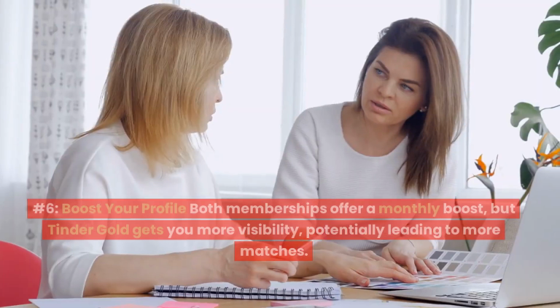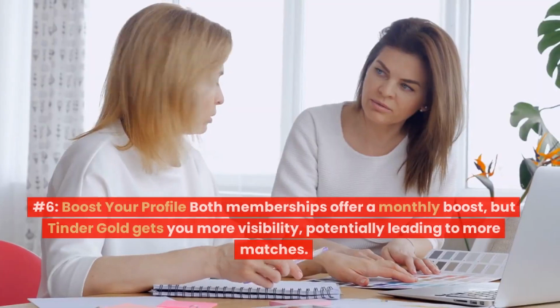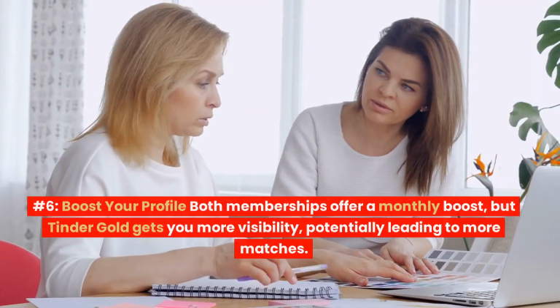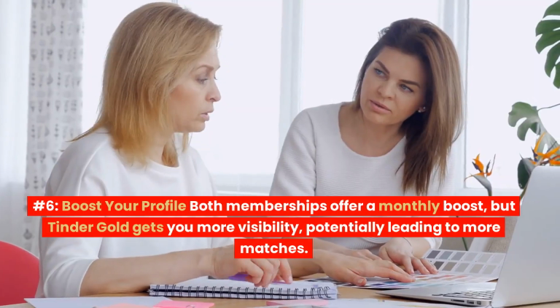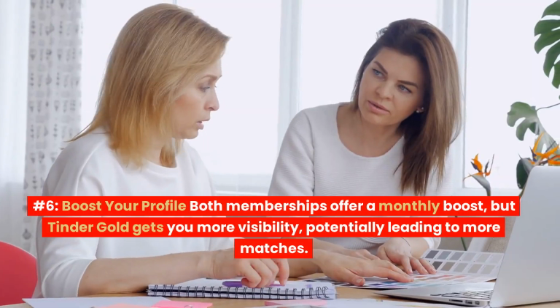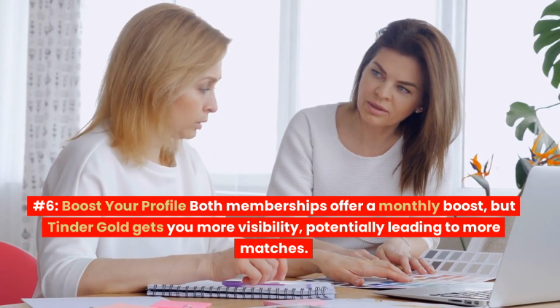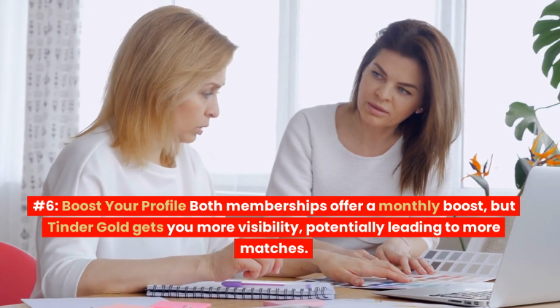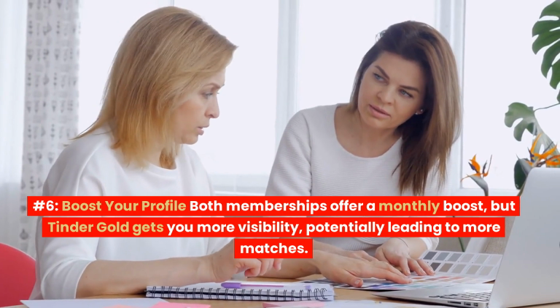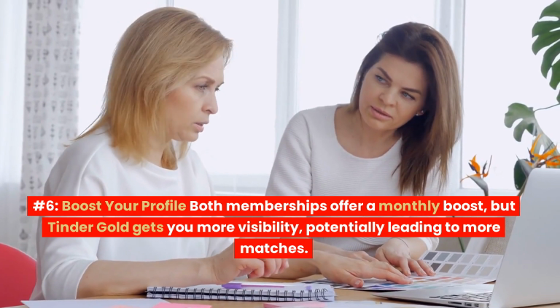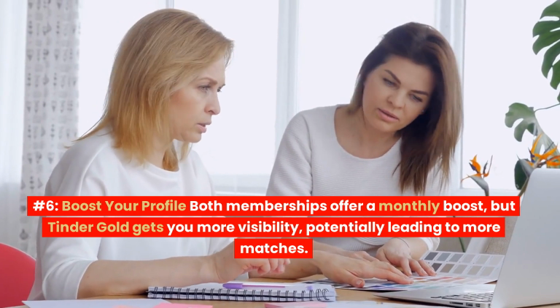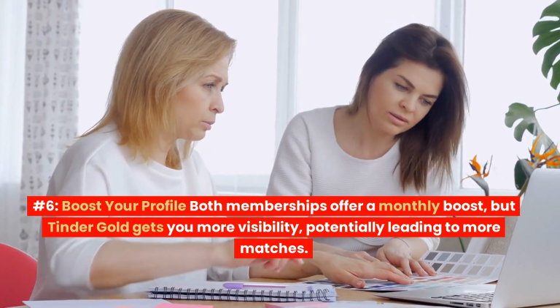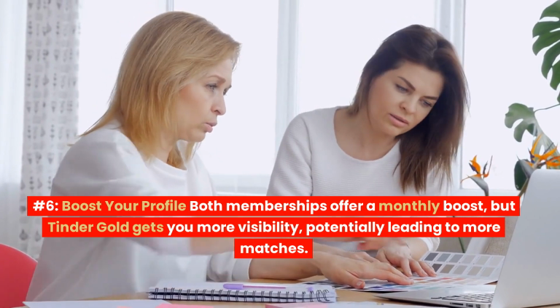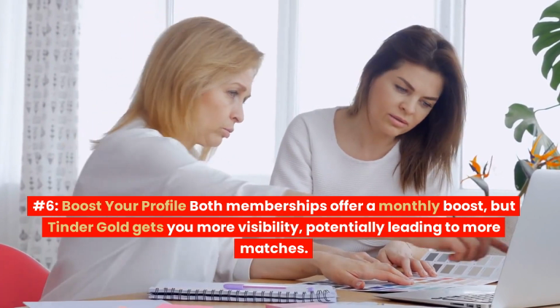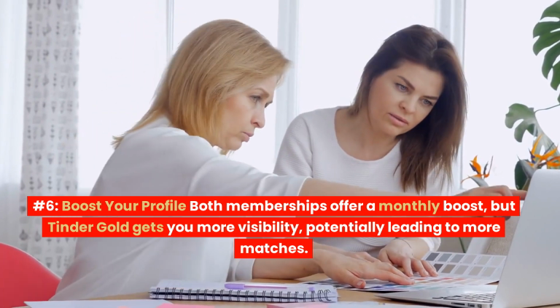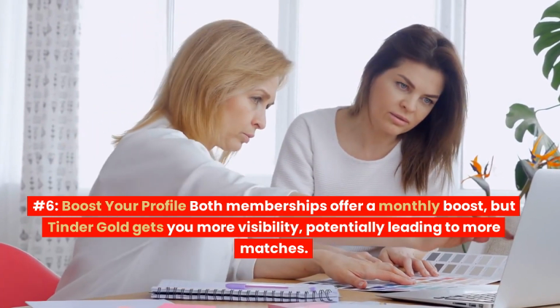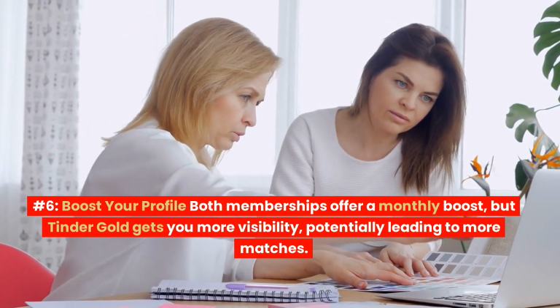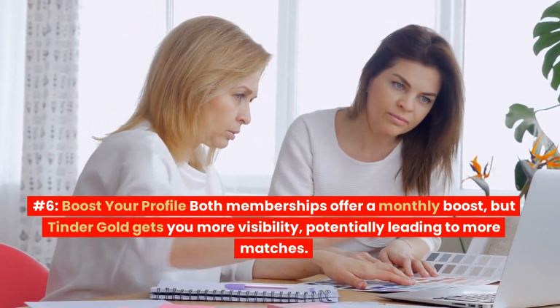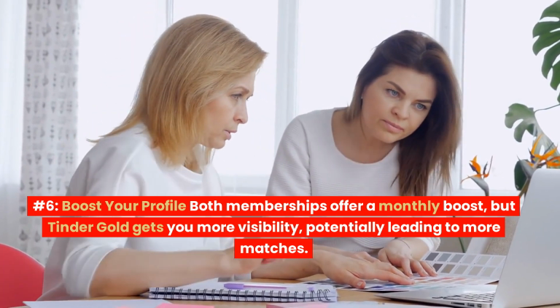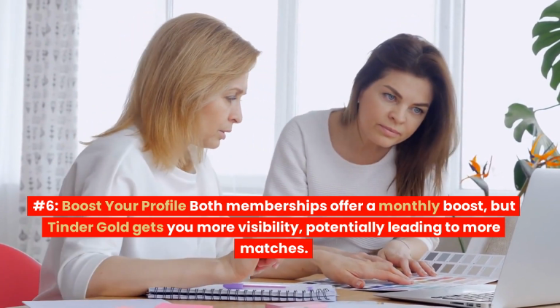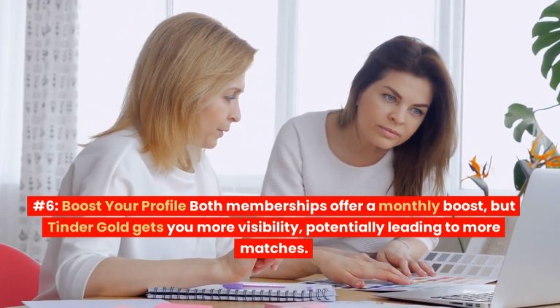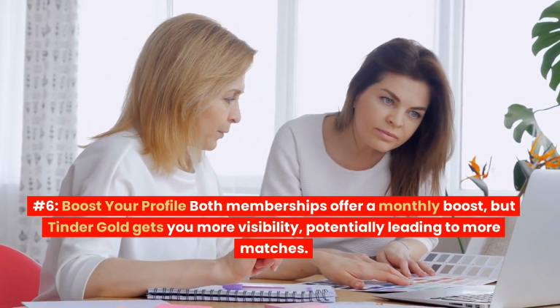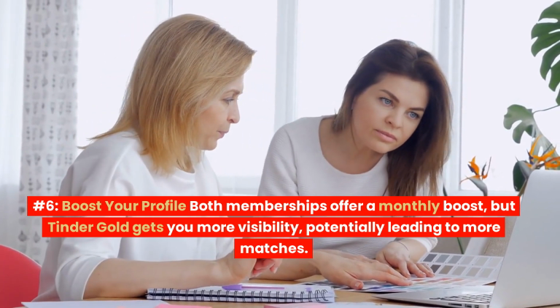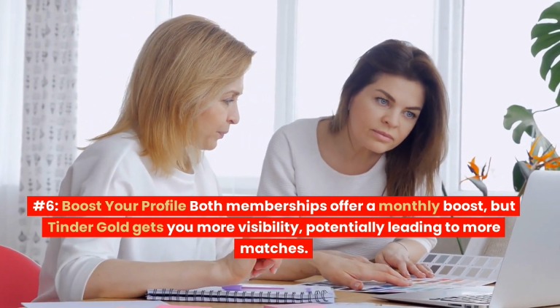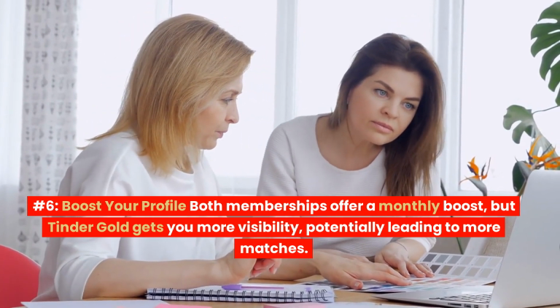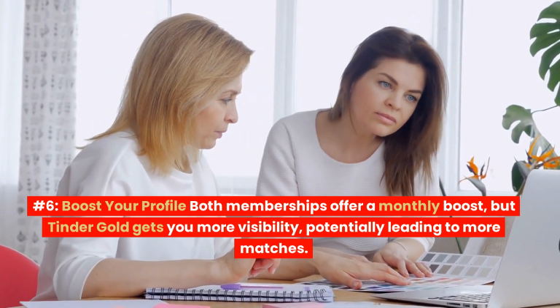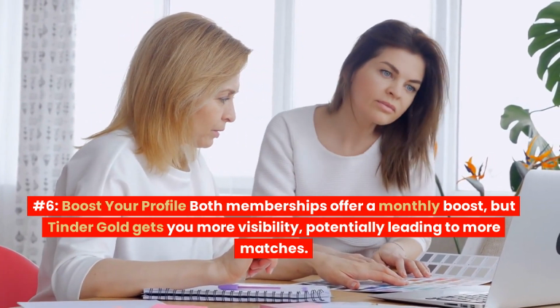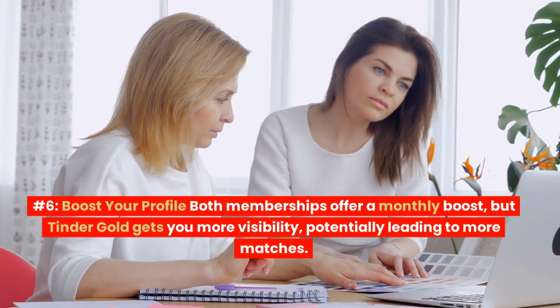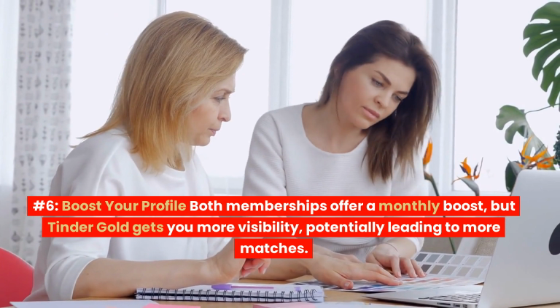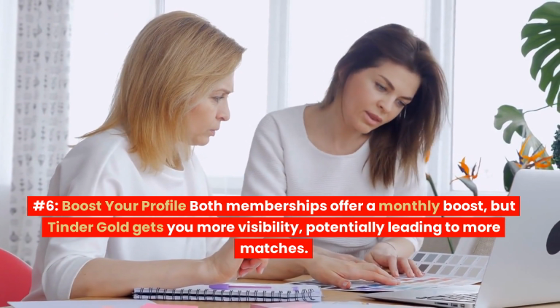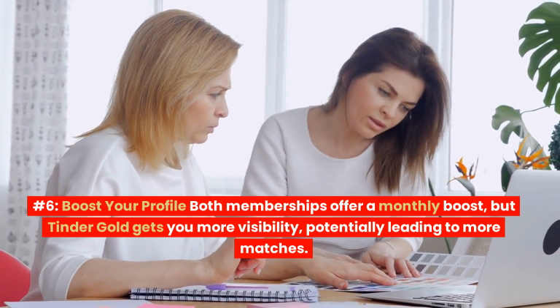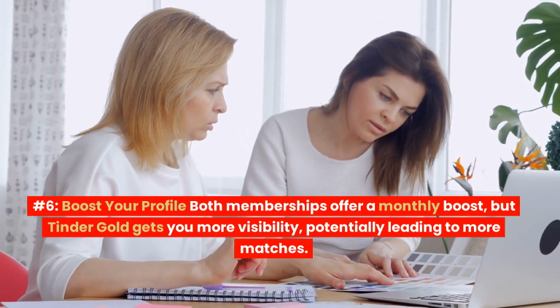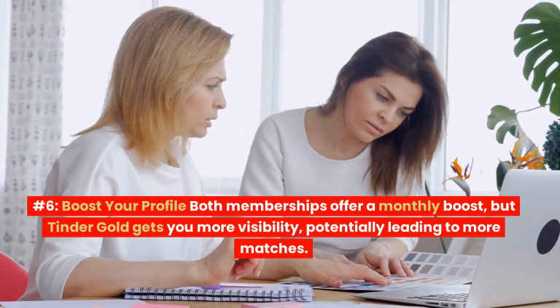Number 6: Boost Your Profile. Both memberships offer a monthly boost, but Tinder Gold gets you more visibility, potentially leading to more matches.